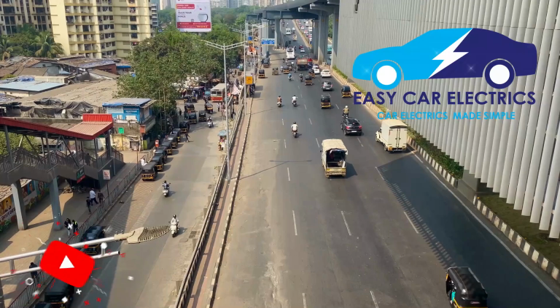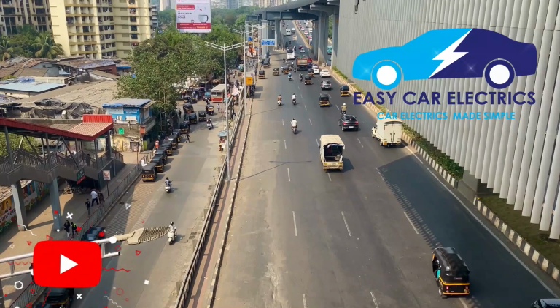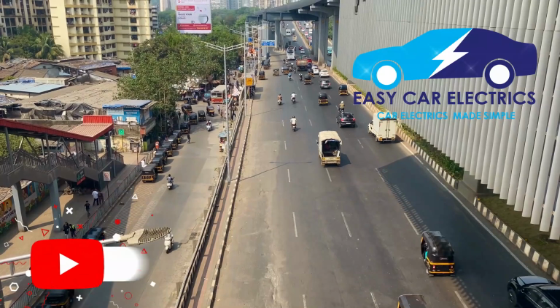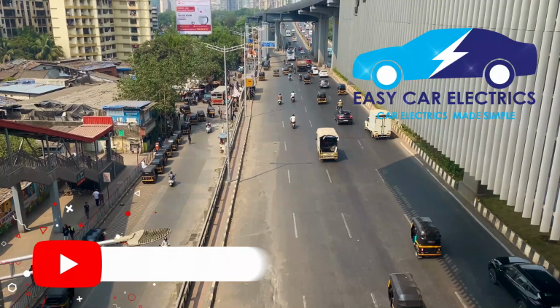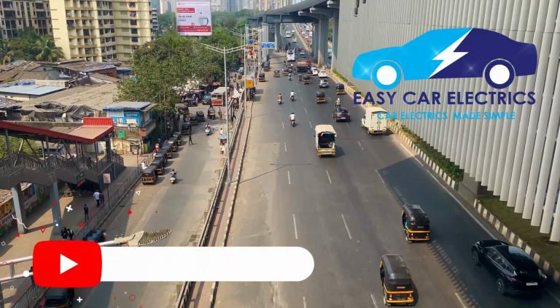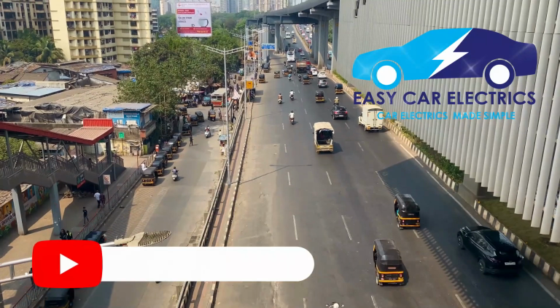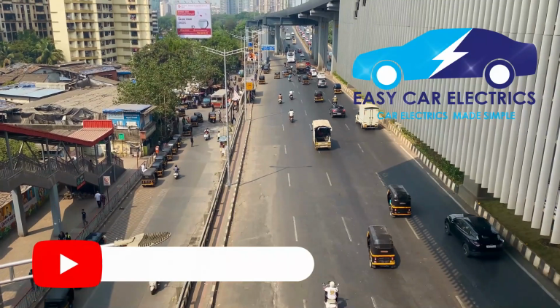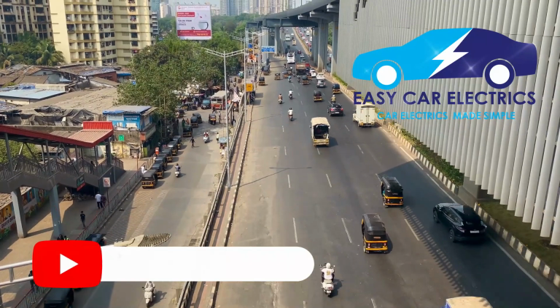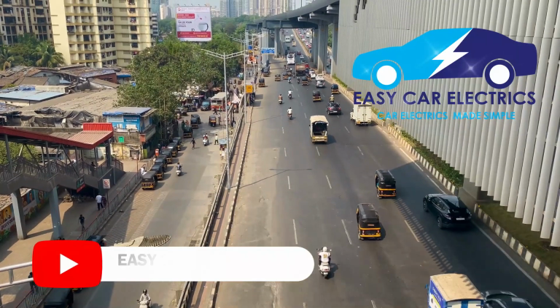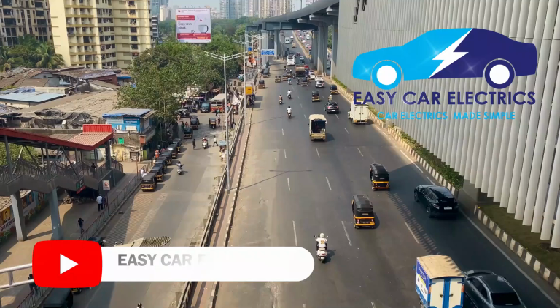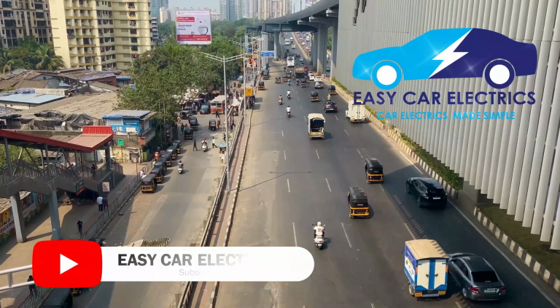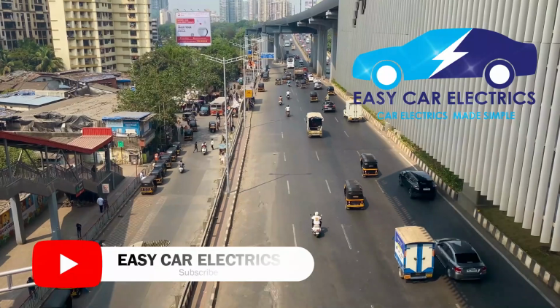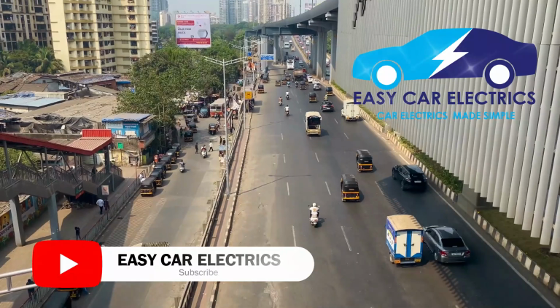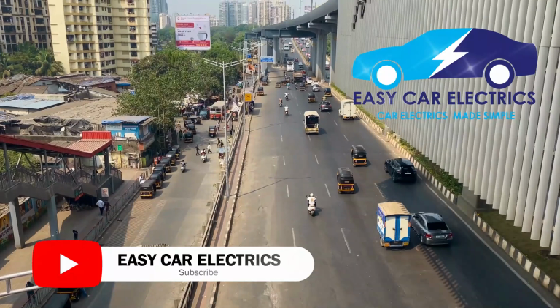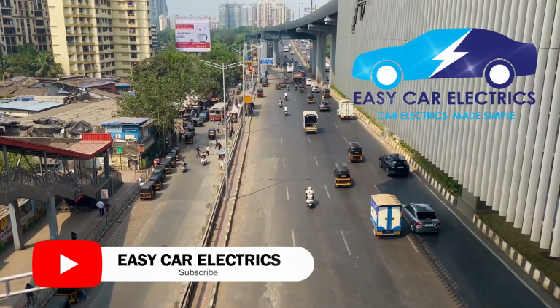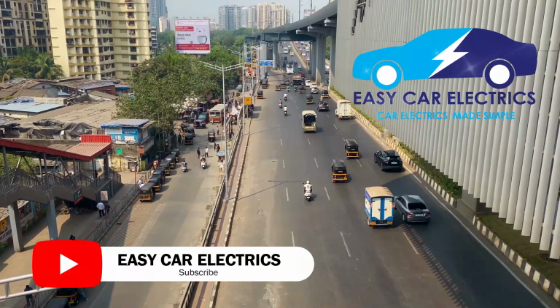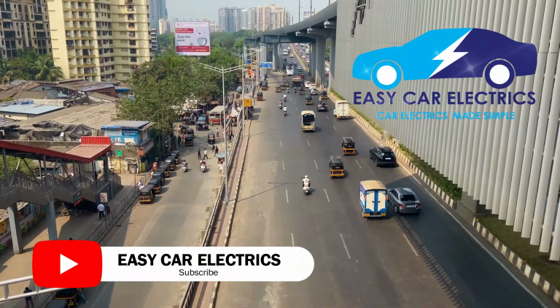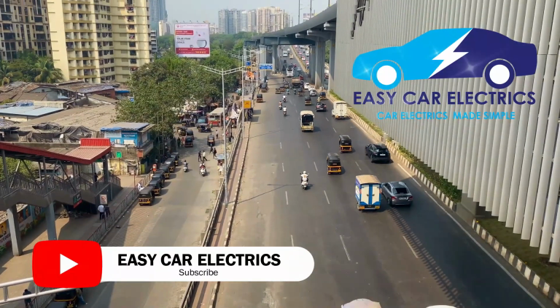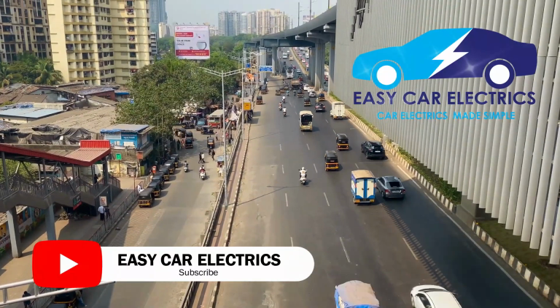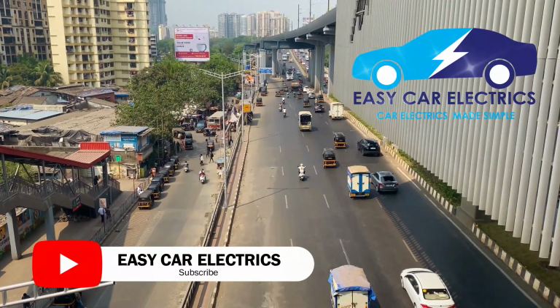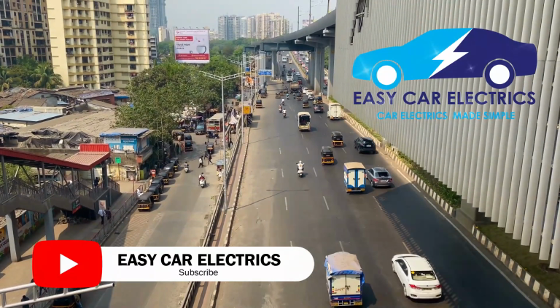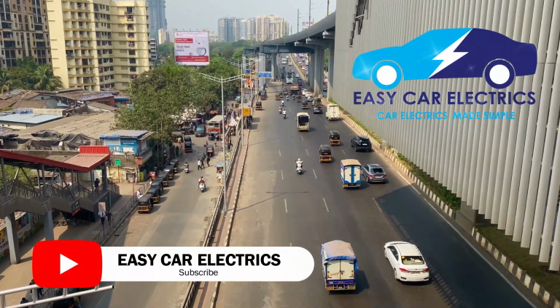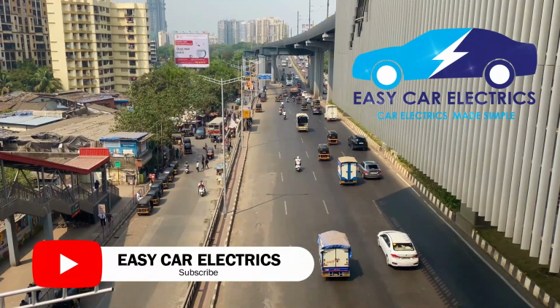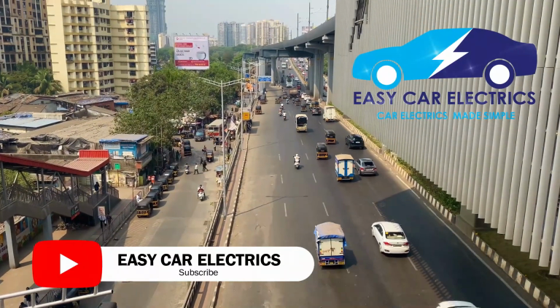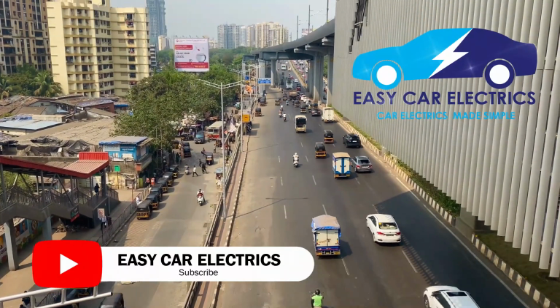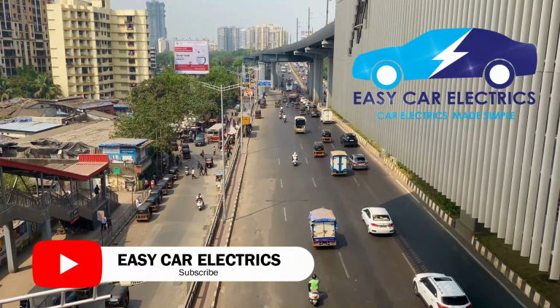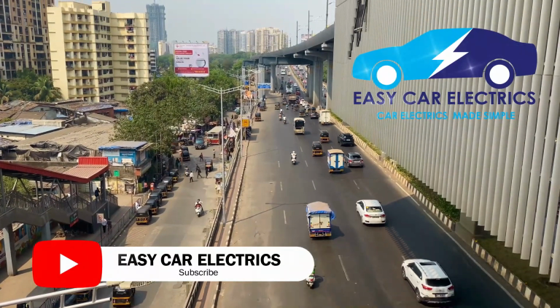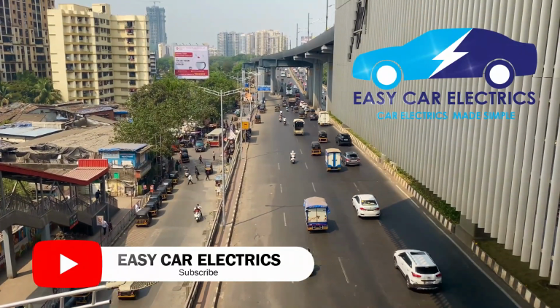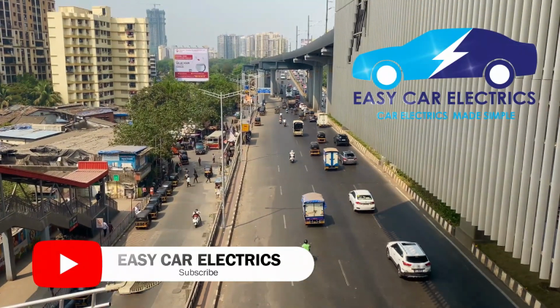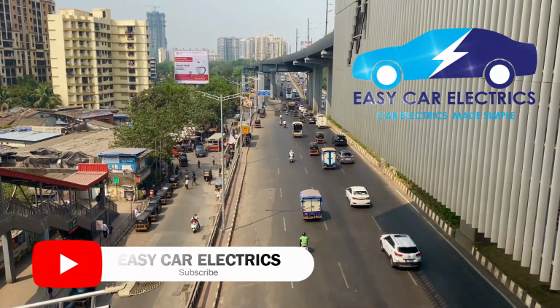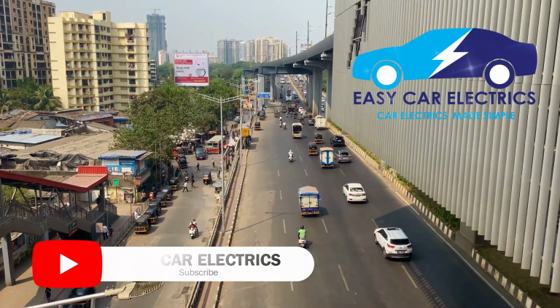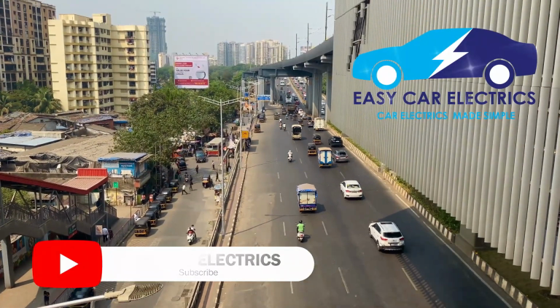Thanks for watching. Subscribe to EasyCarElectrics for more details.